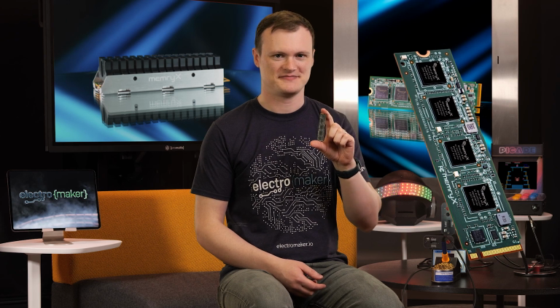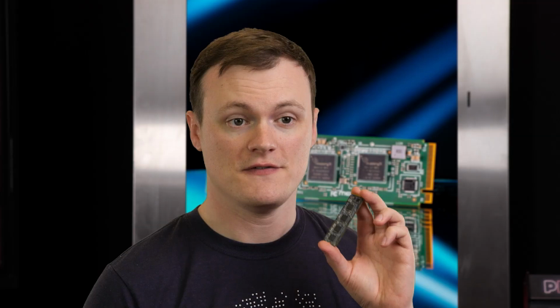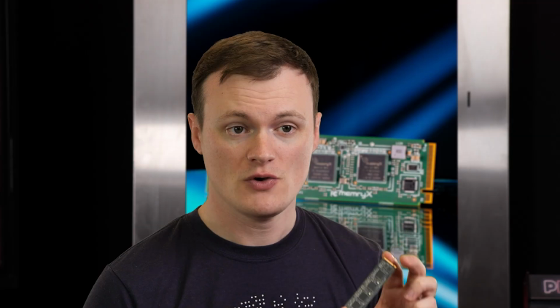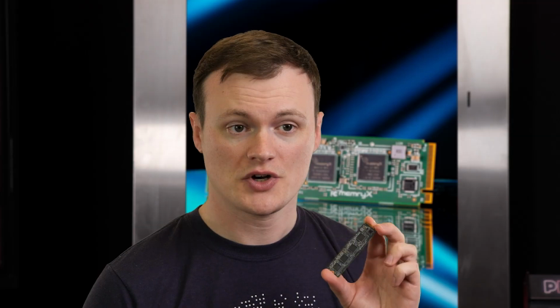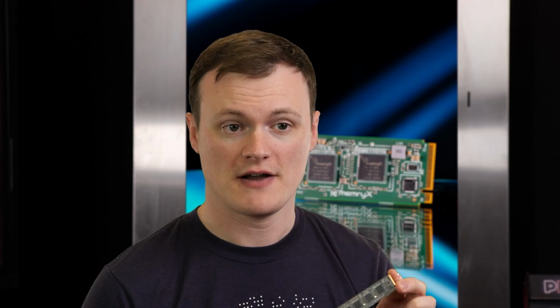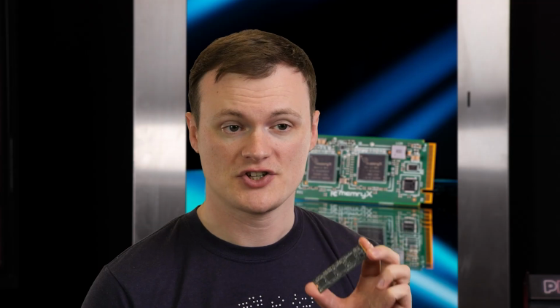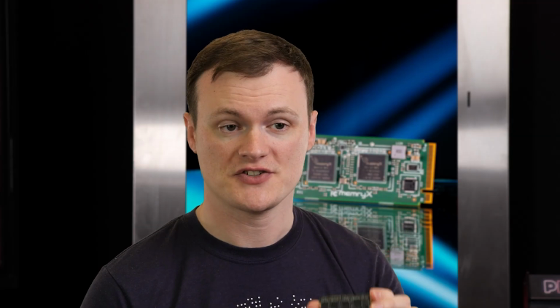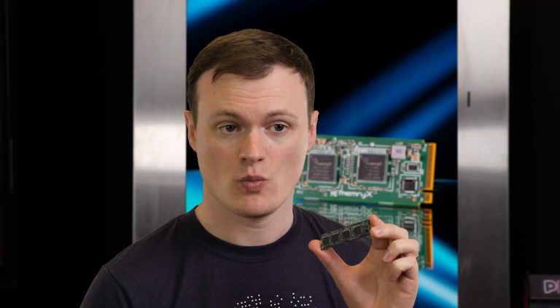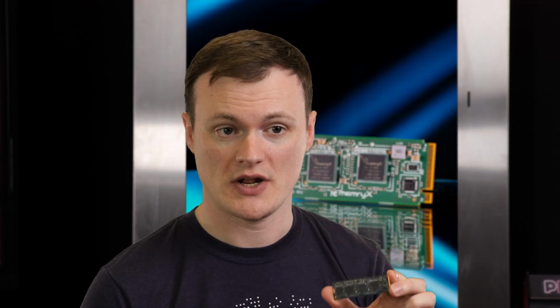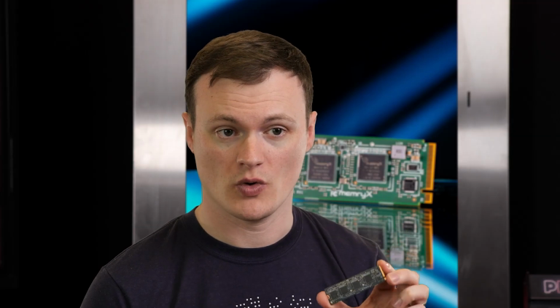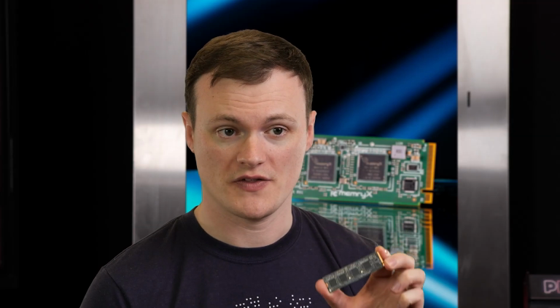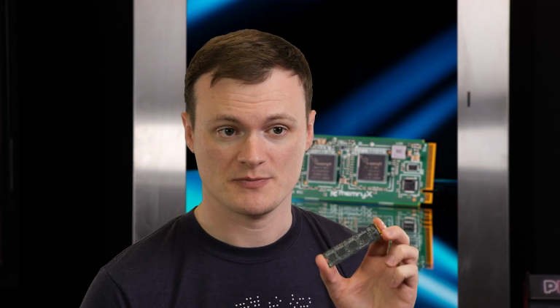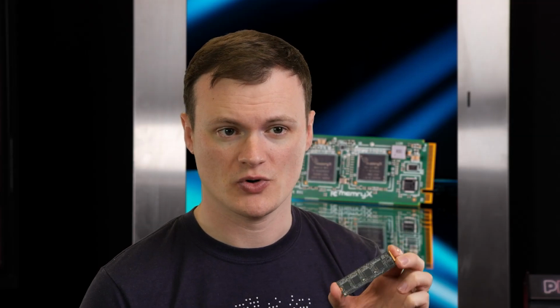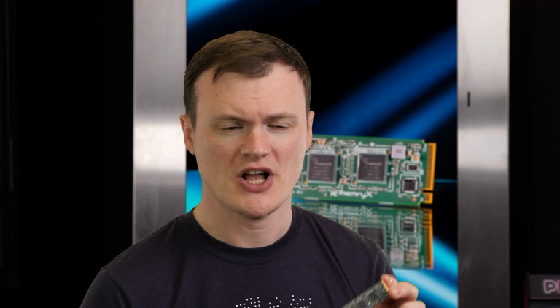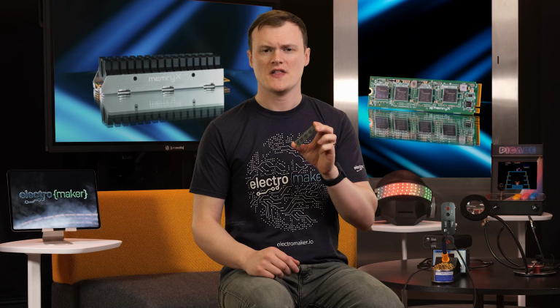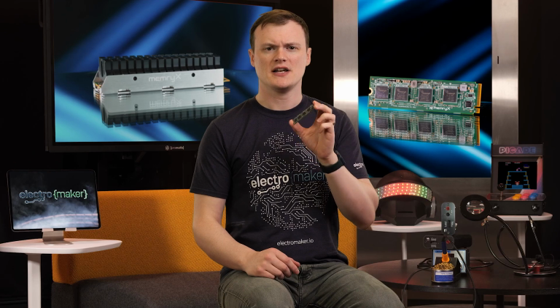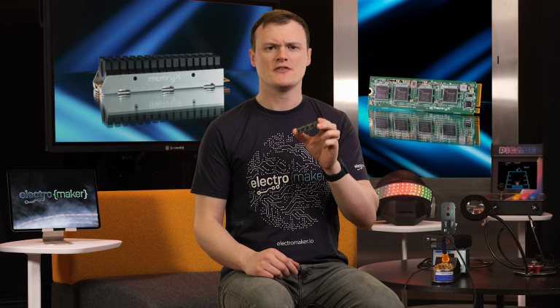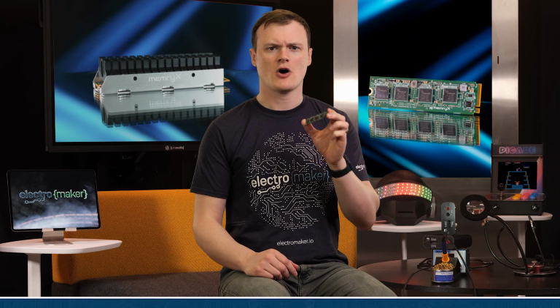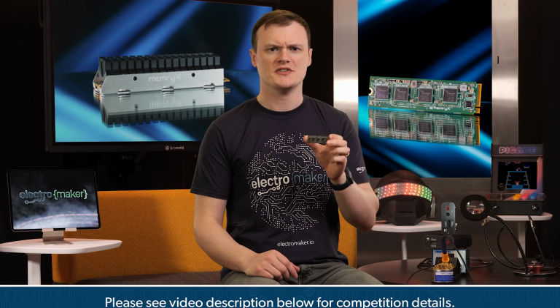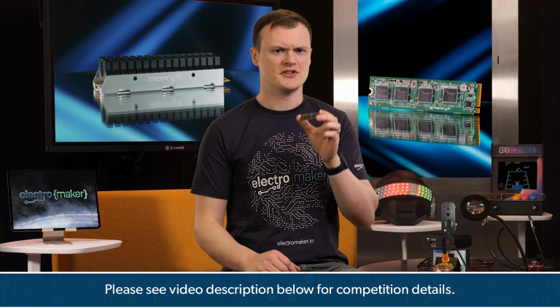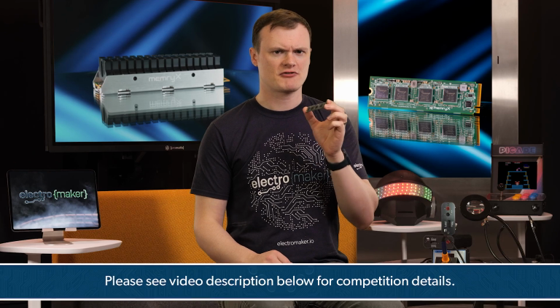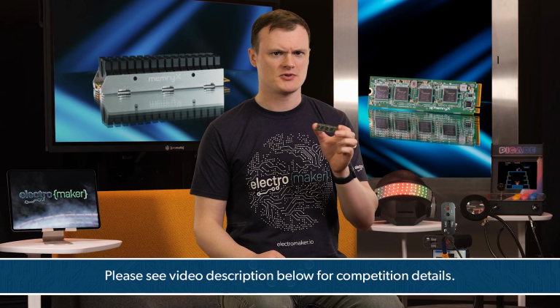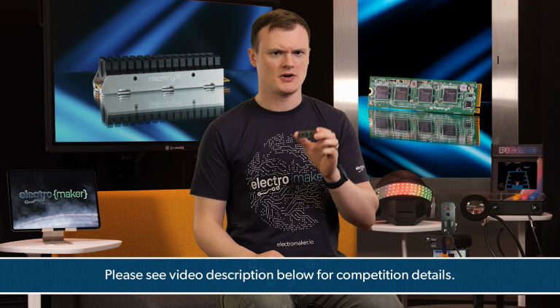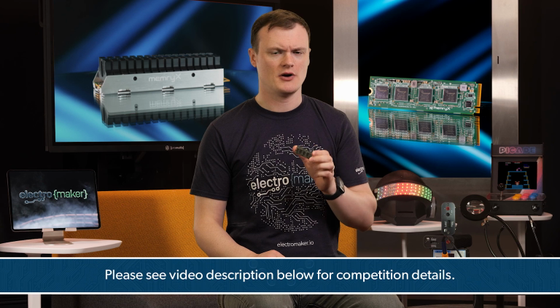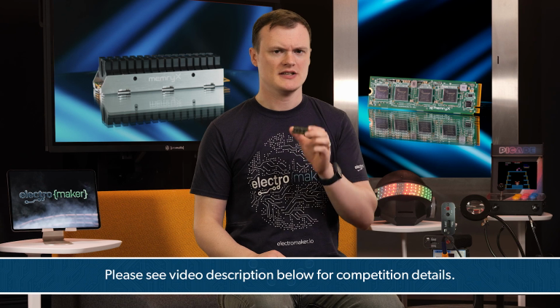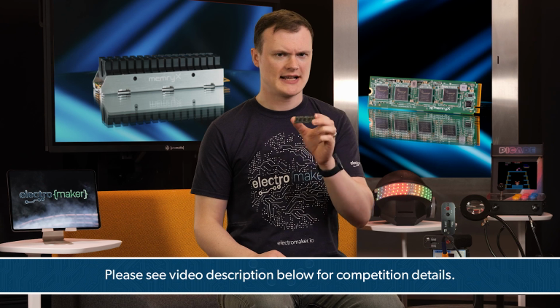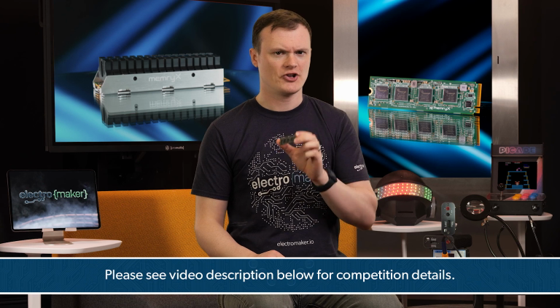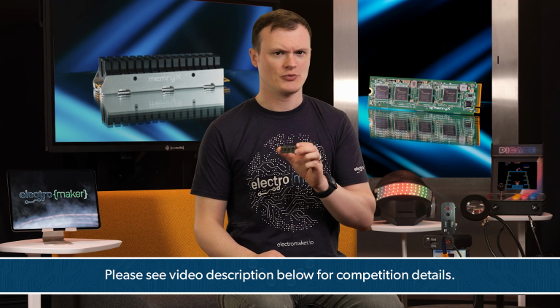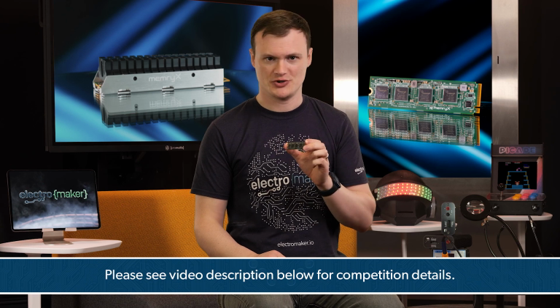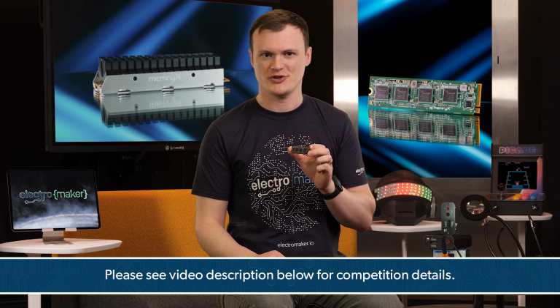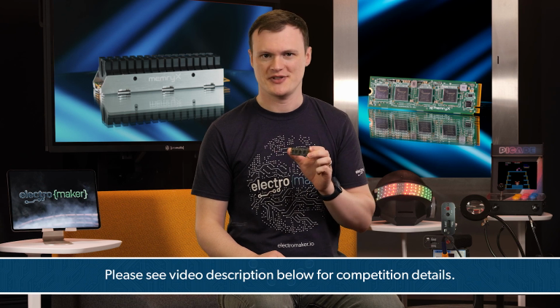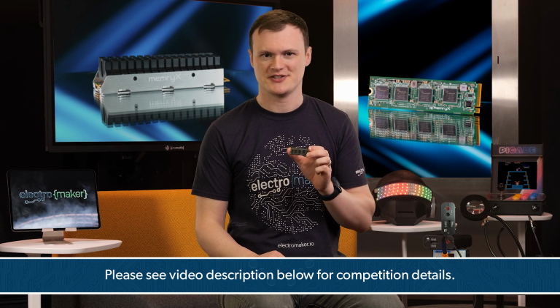If you want to have a chance at winning one of these boards, then leave a comment in the description below telling us what you'll do with it.